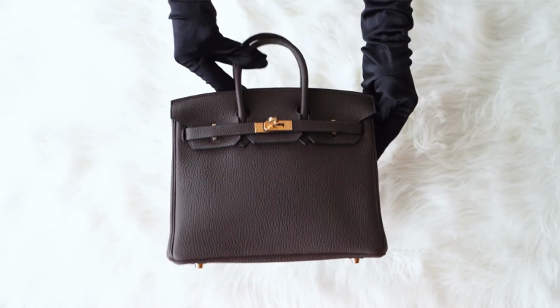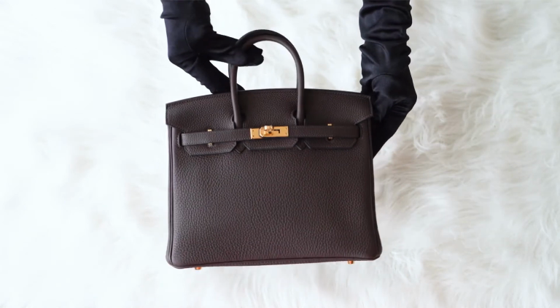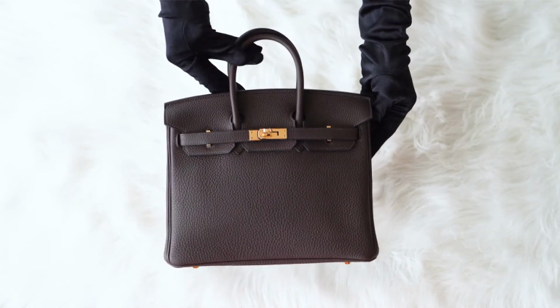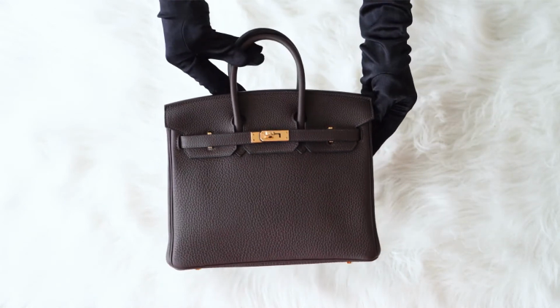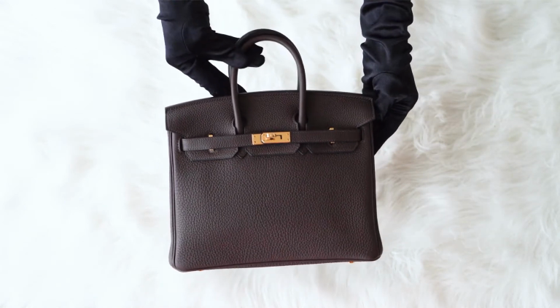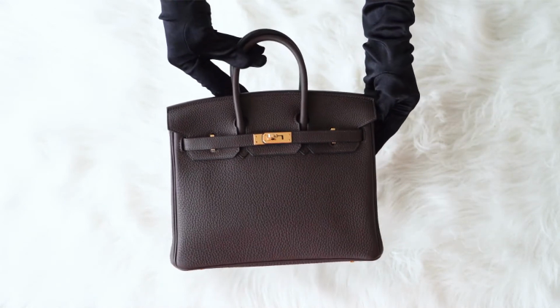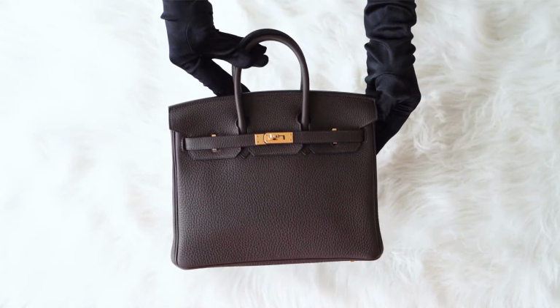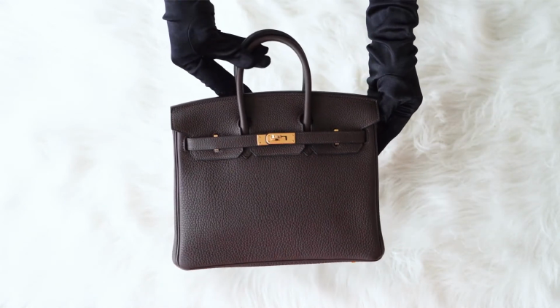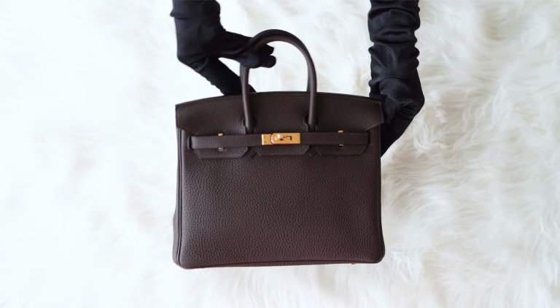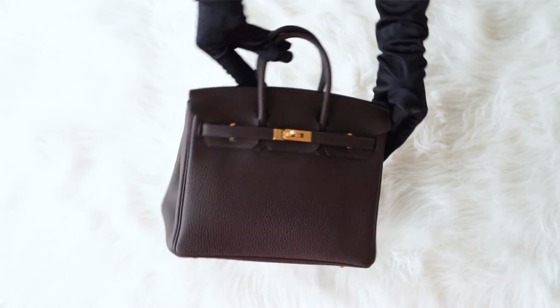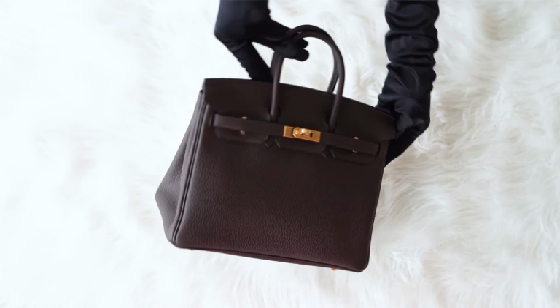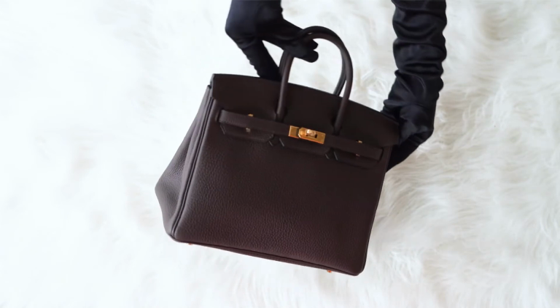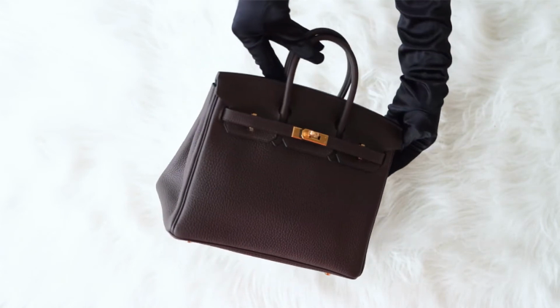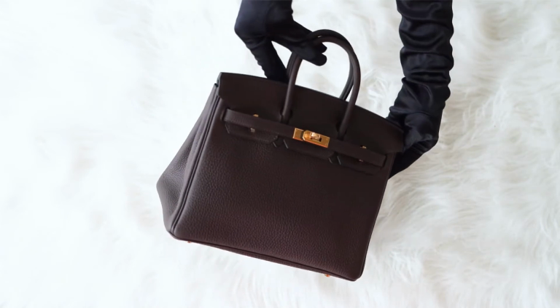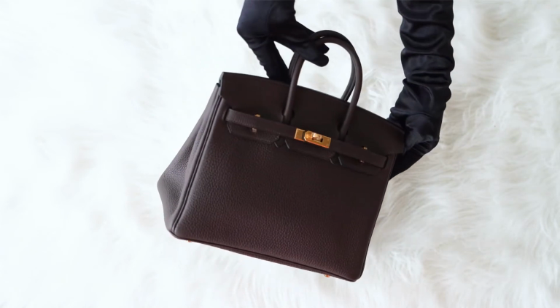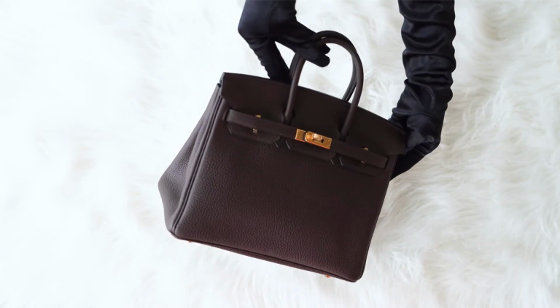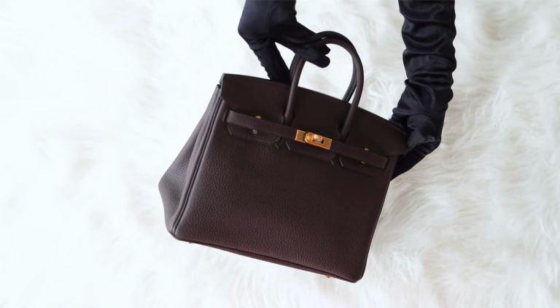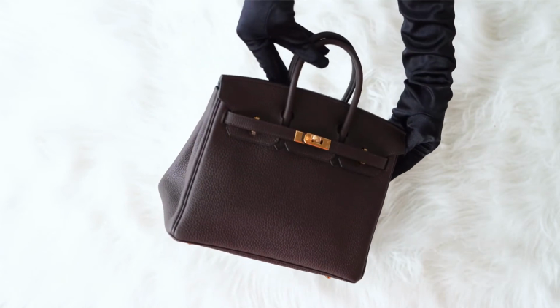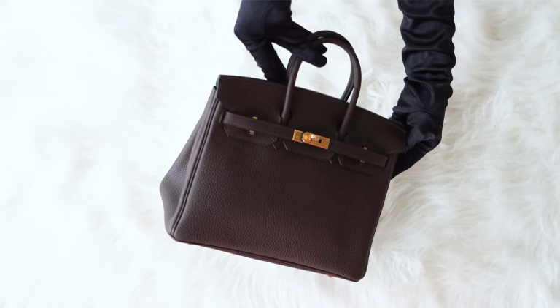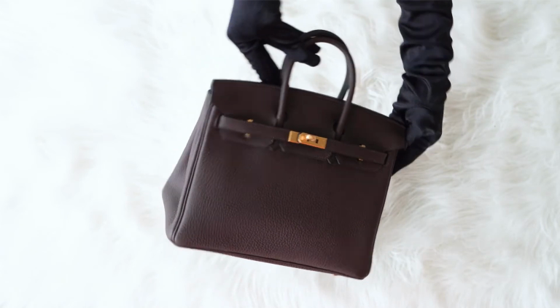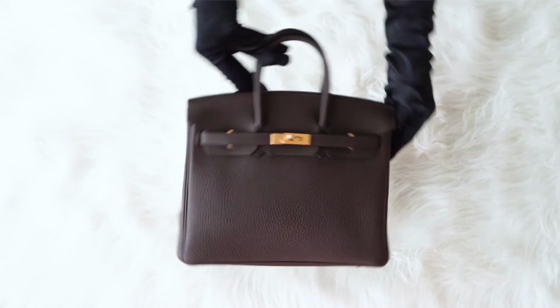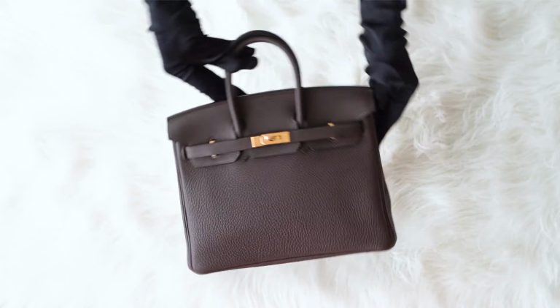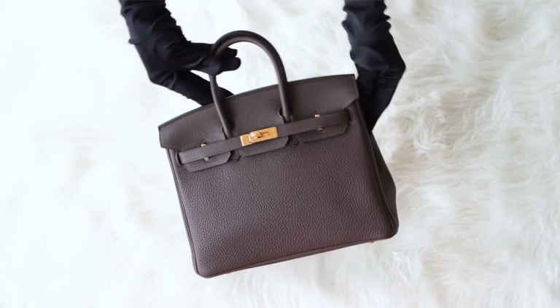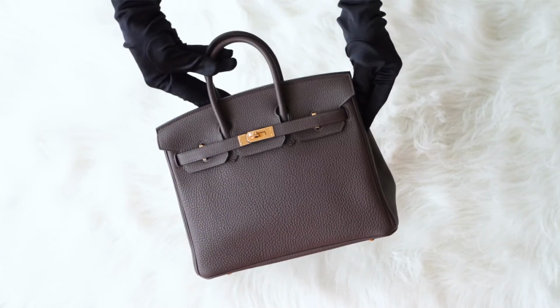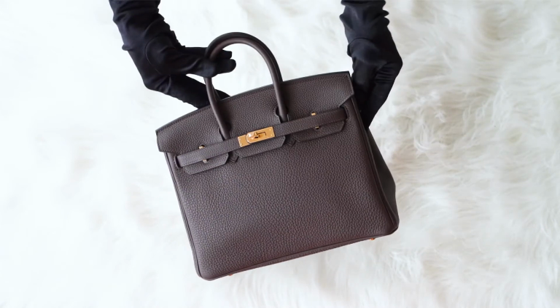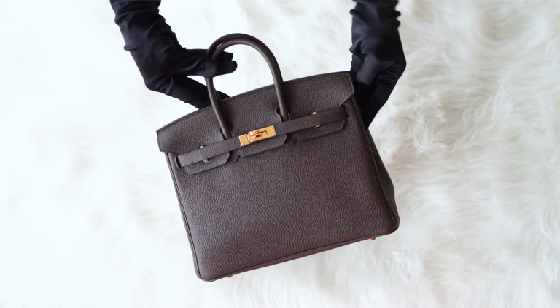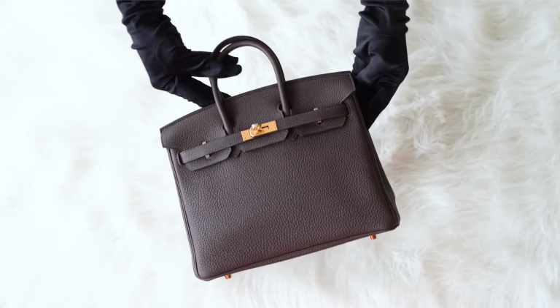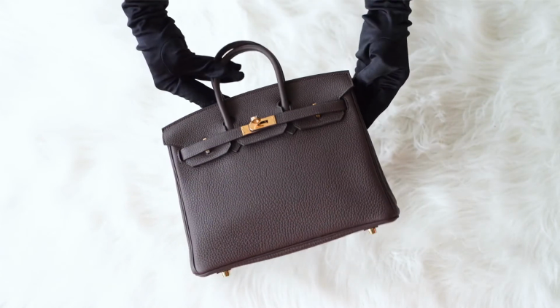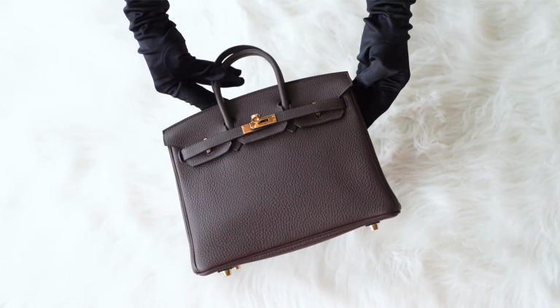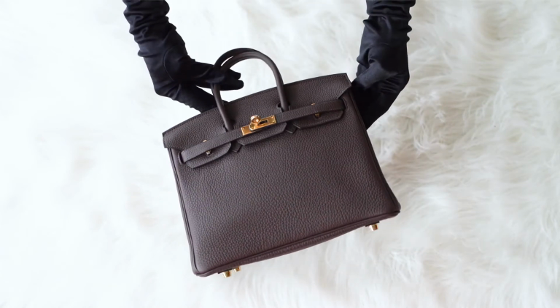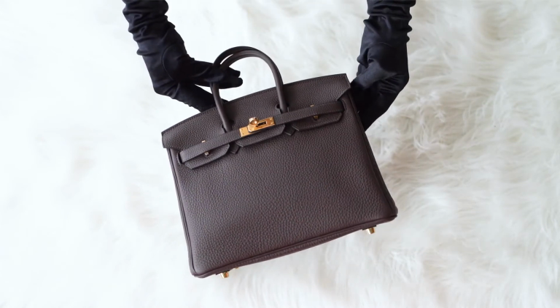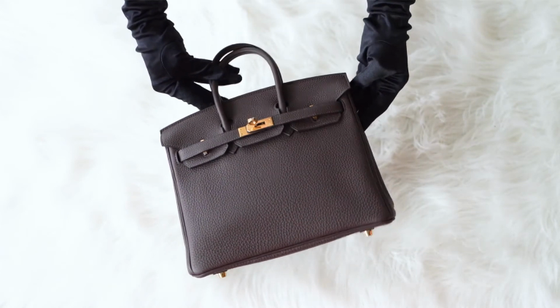The bag comes with the lock and keys in the clochette, the signature Hermes box, sleeper, and raincoat.